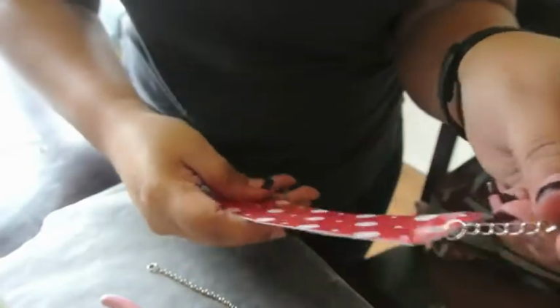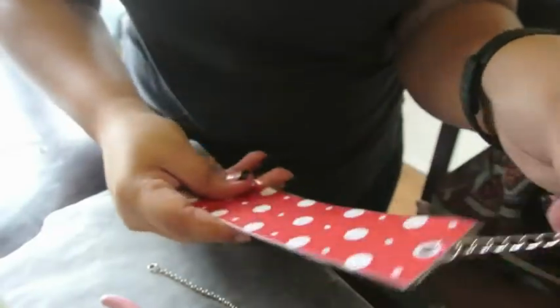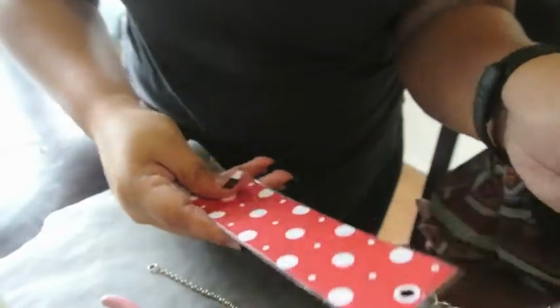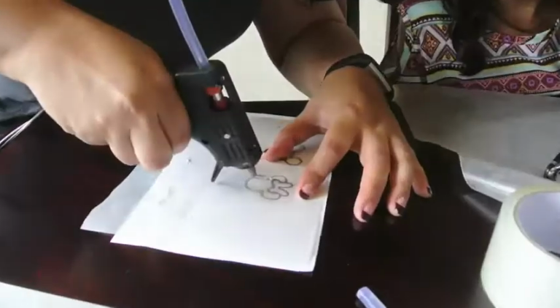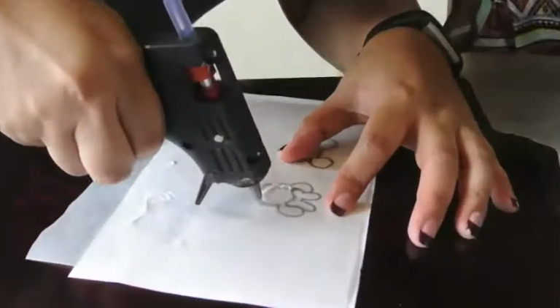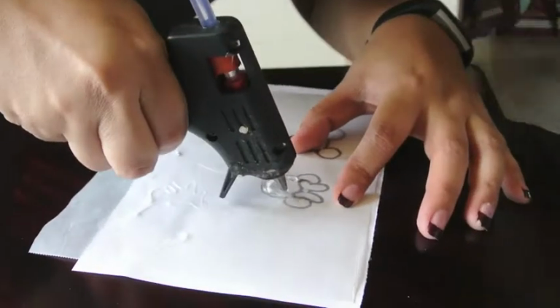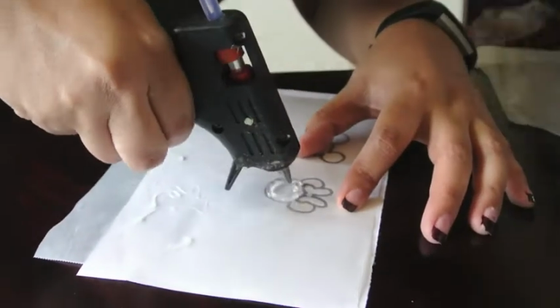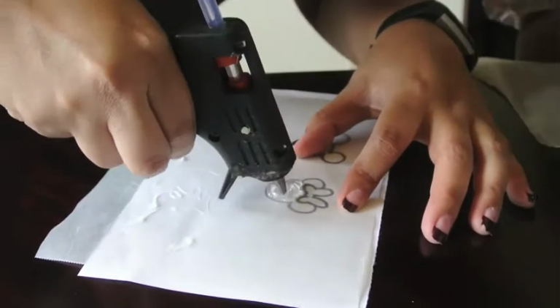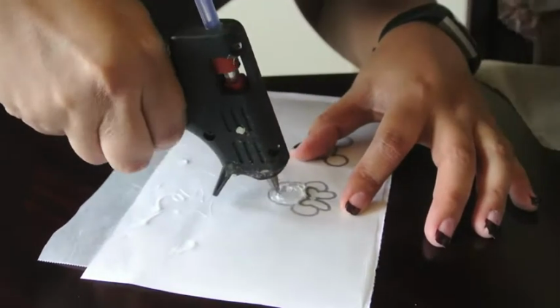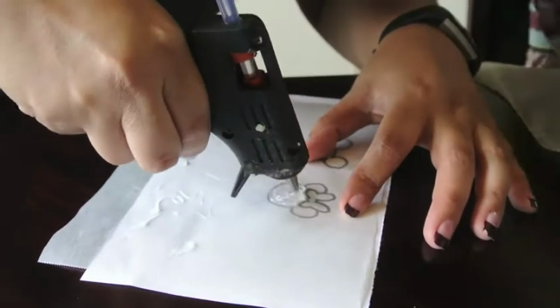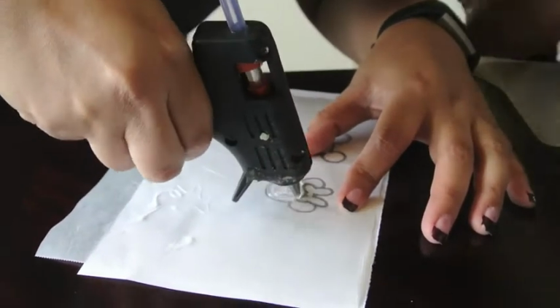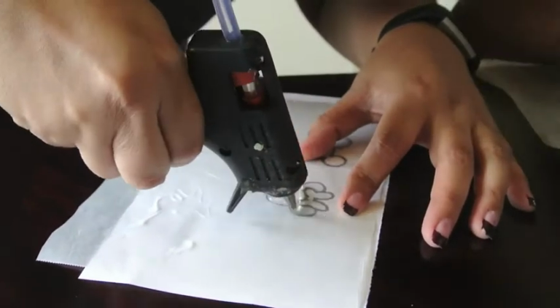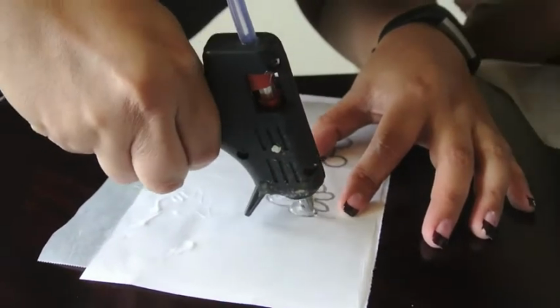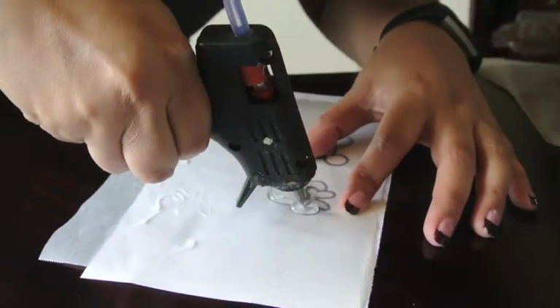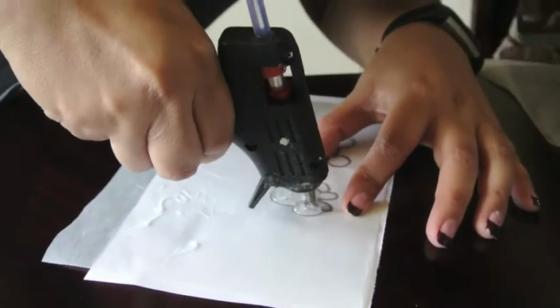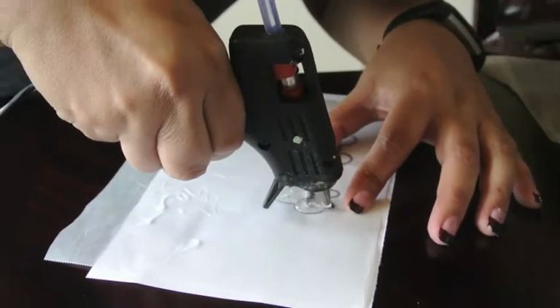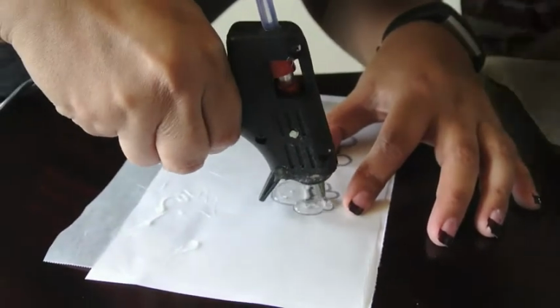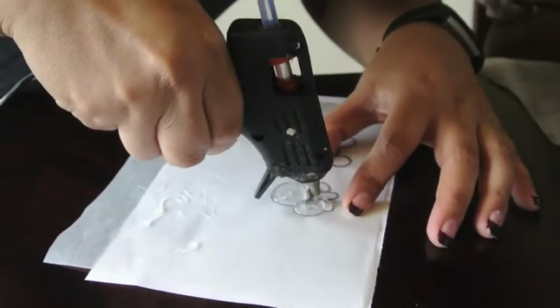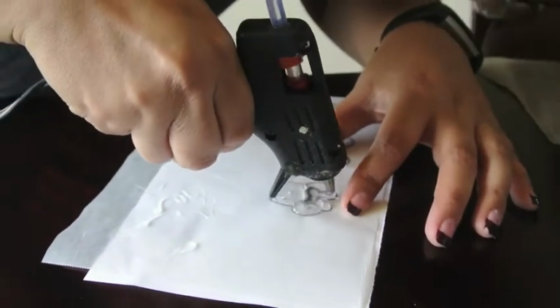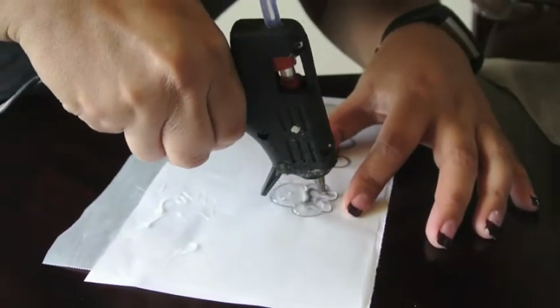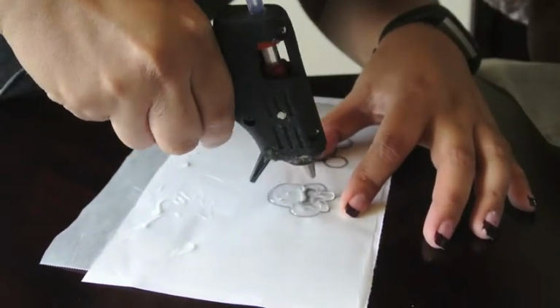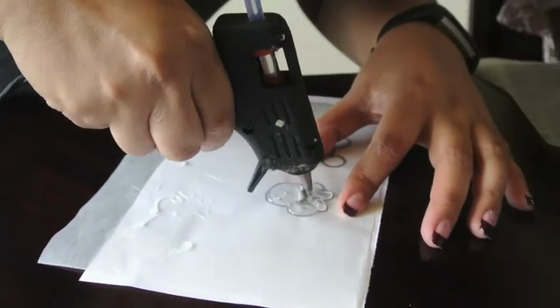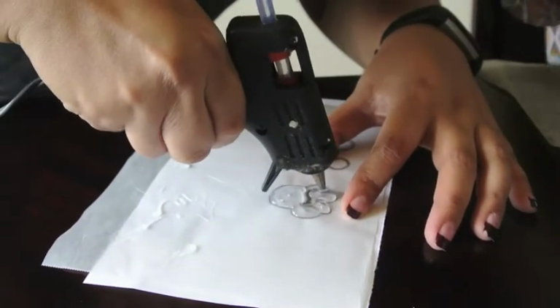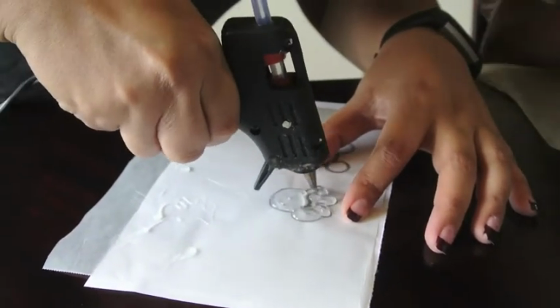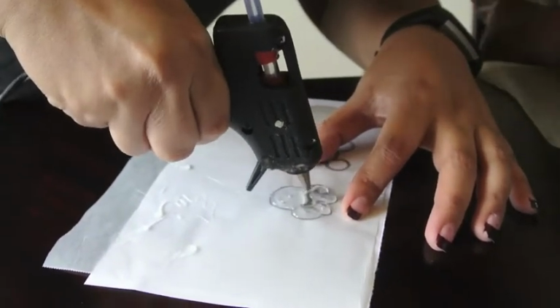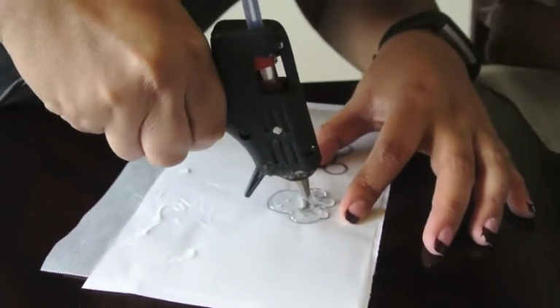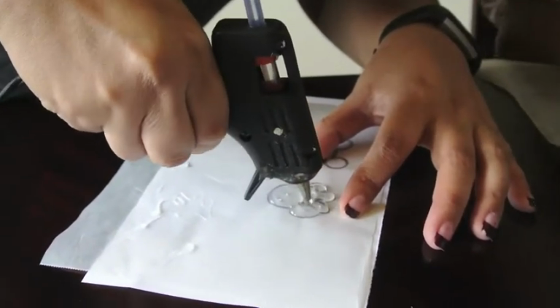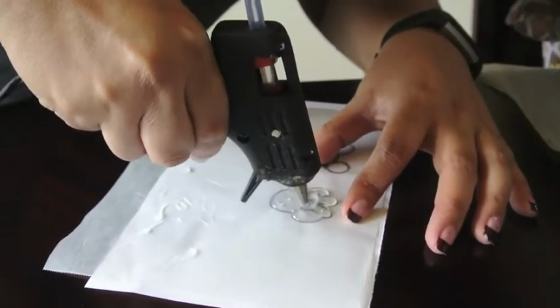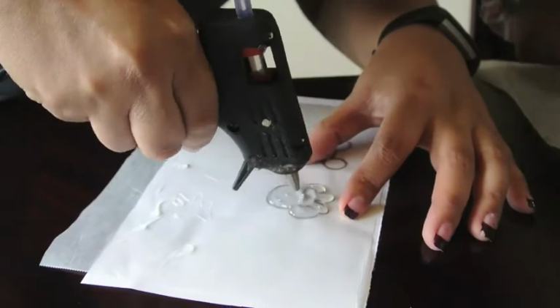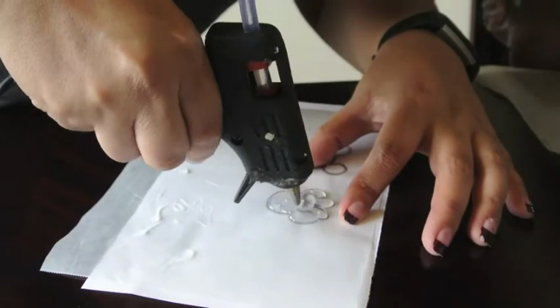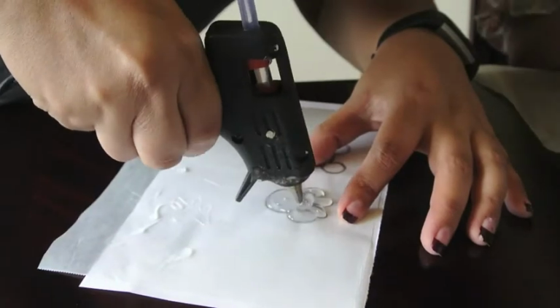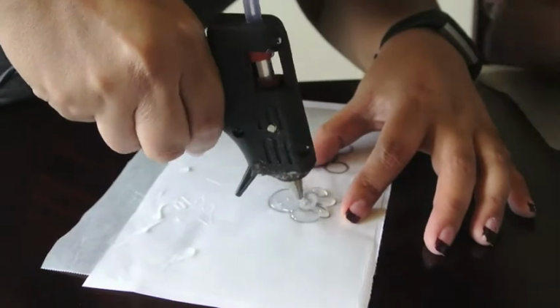Put the parchment paper on top of your drawing and ask your mom to help you.